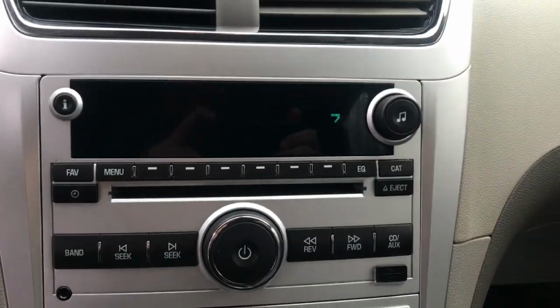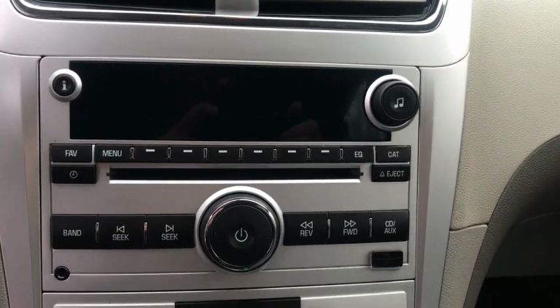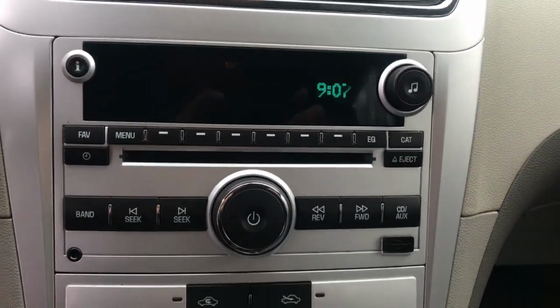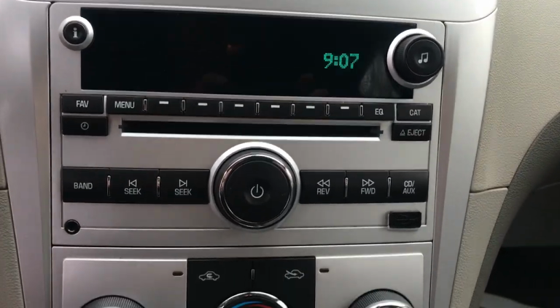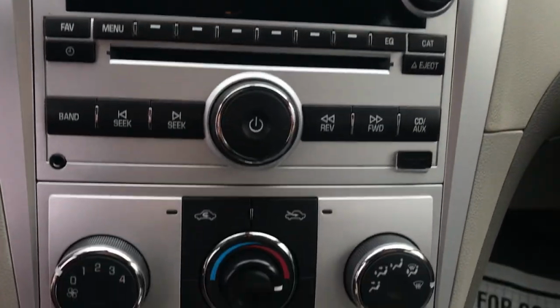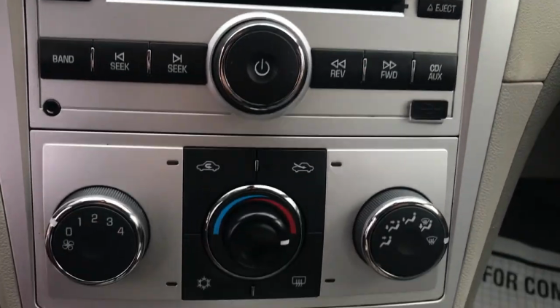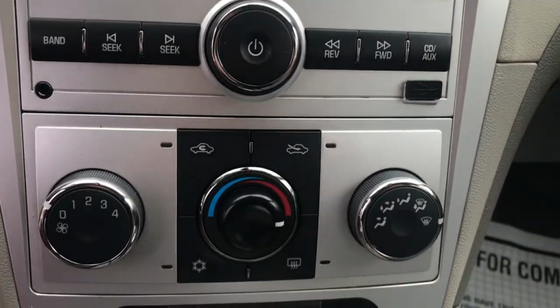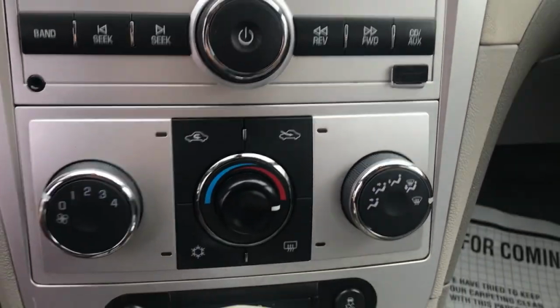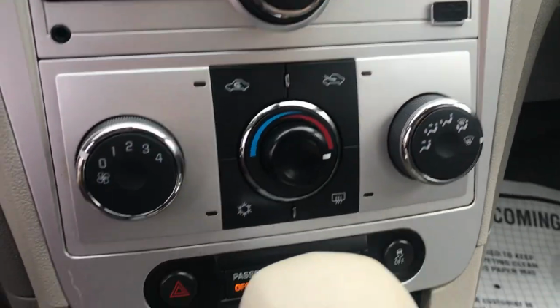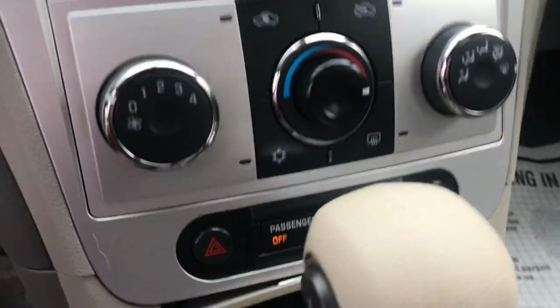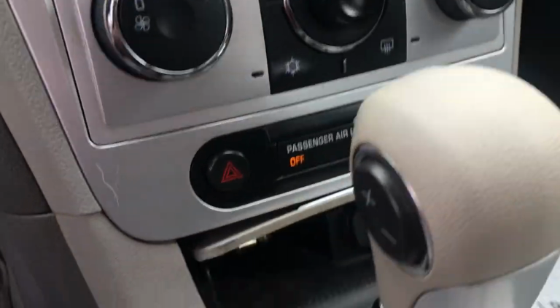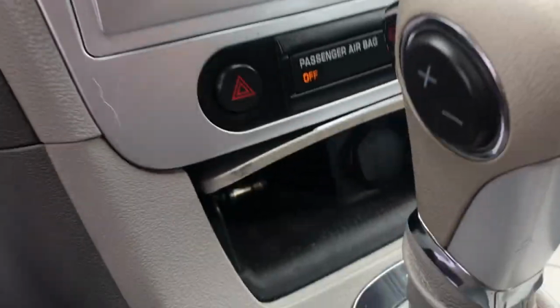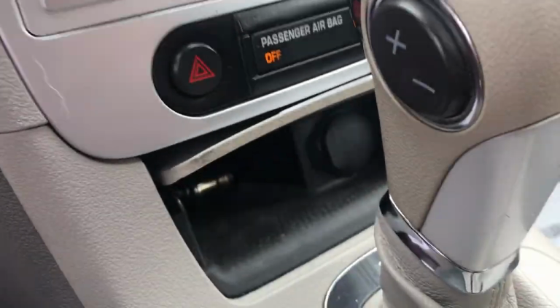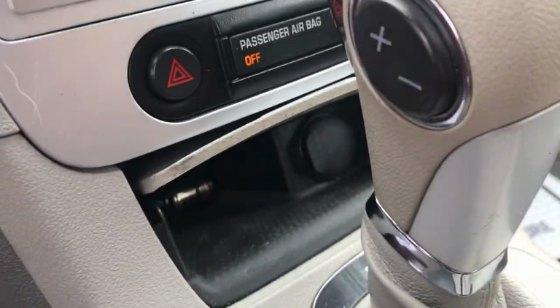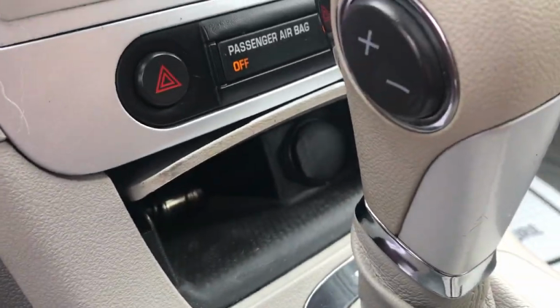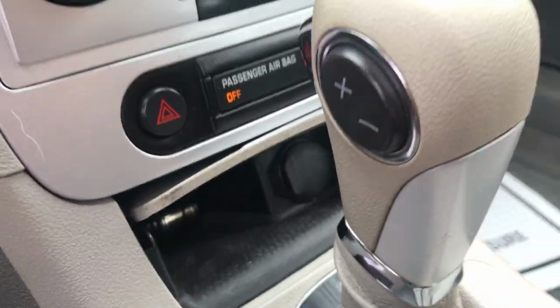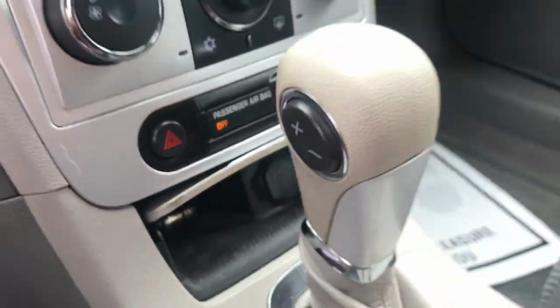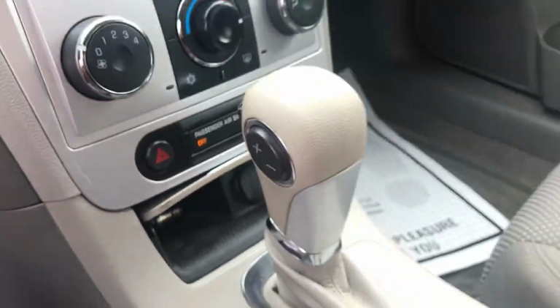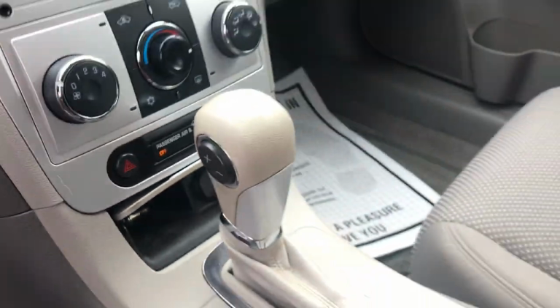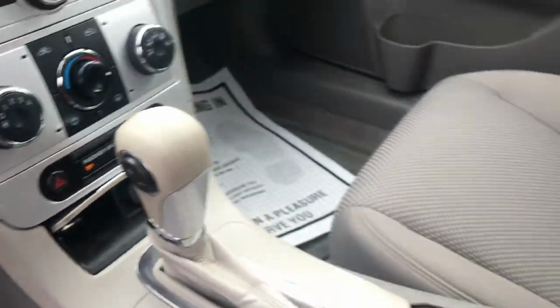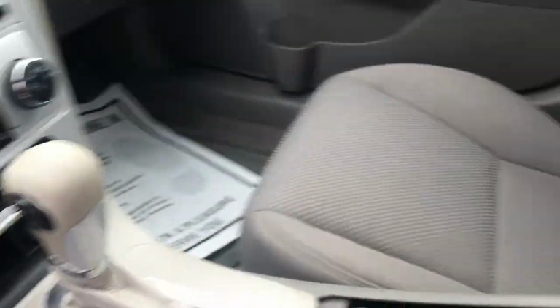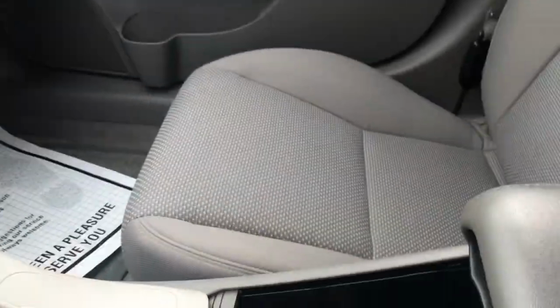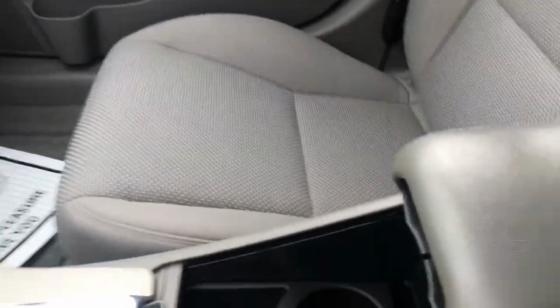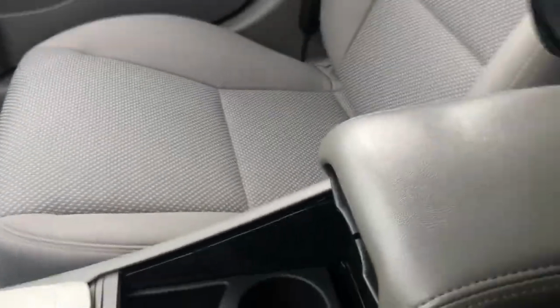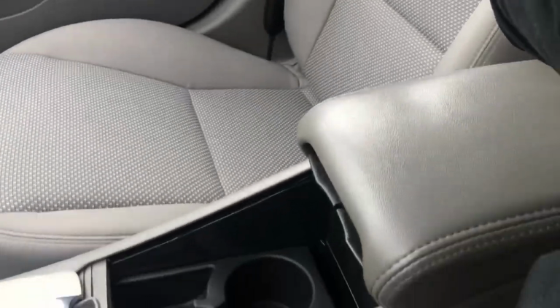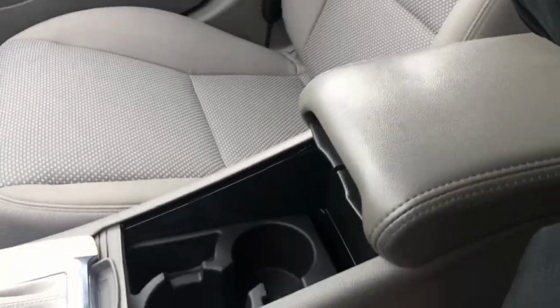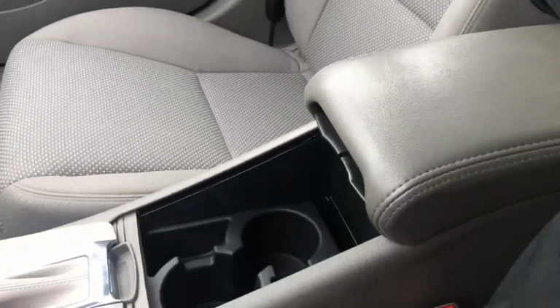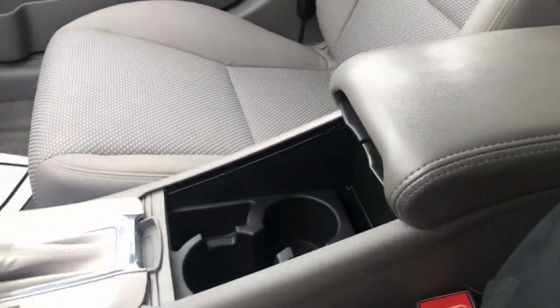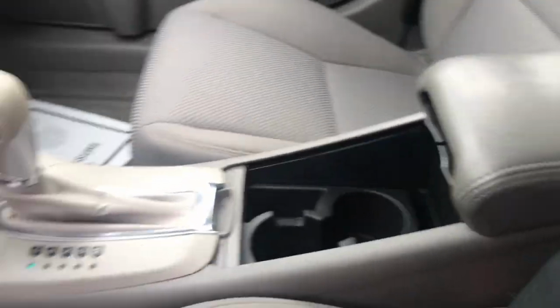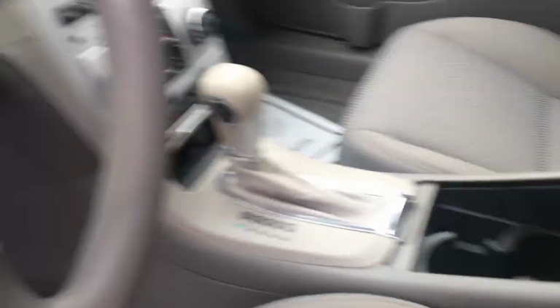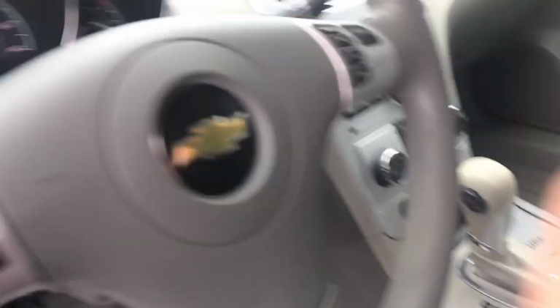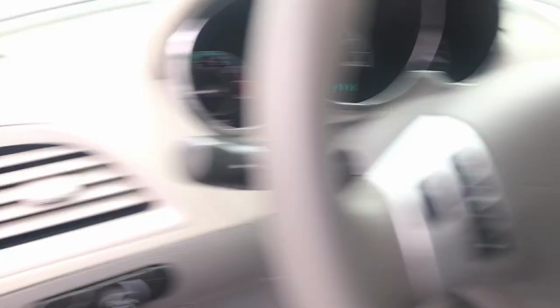You've got your audio system with your climate control, a little storage cubby down there, your shifter, your cup holders, and your center console.